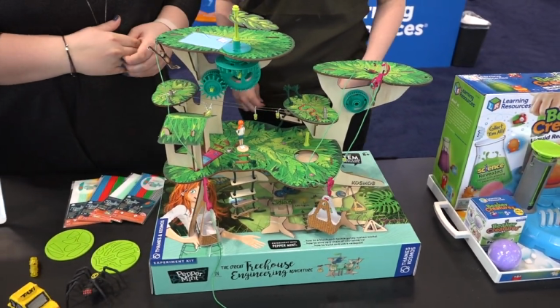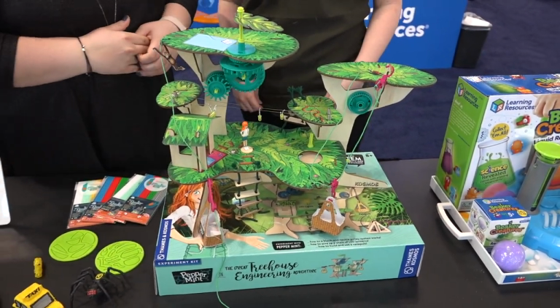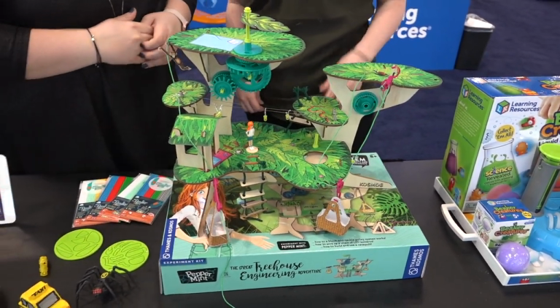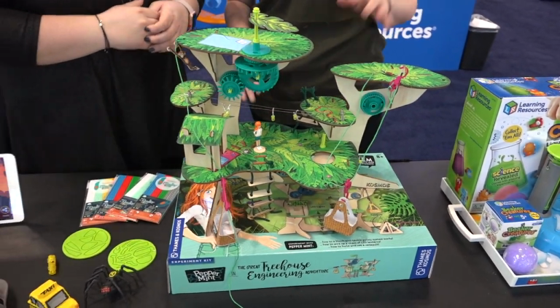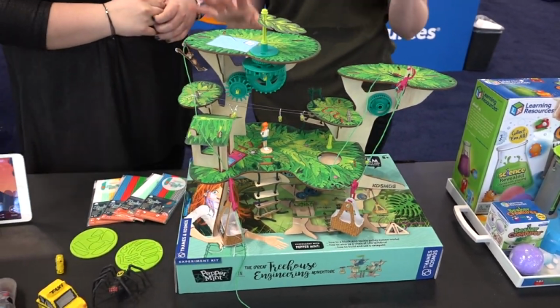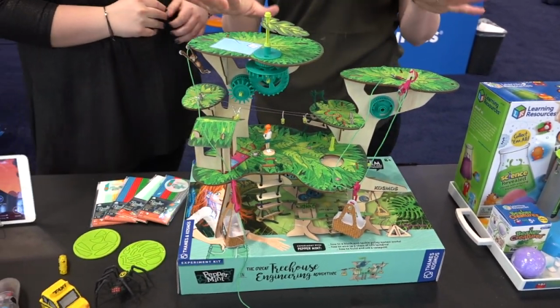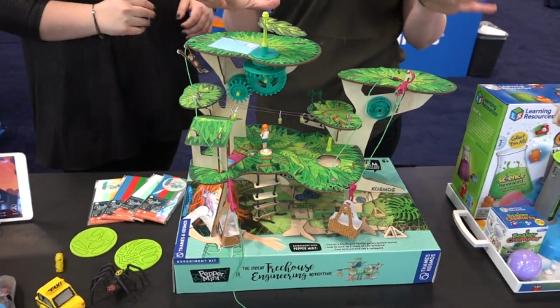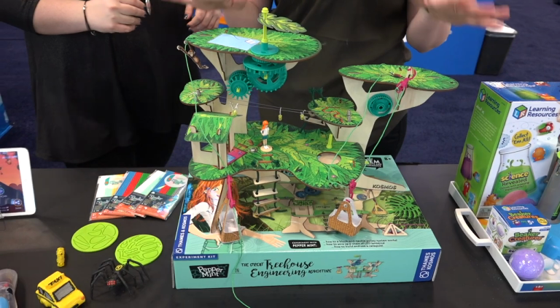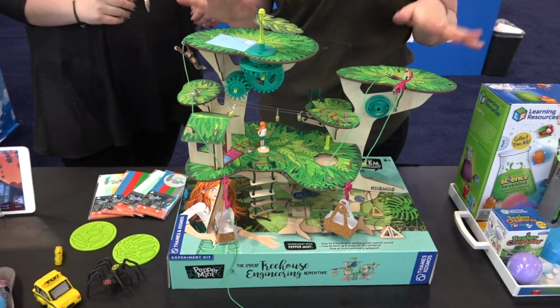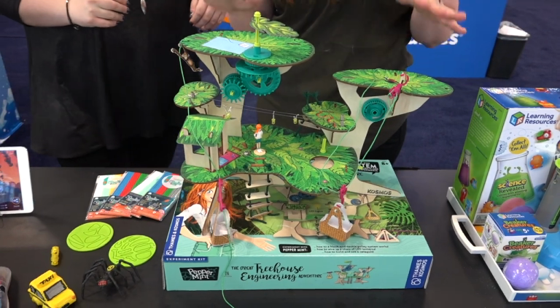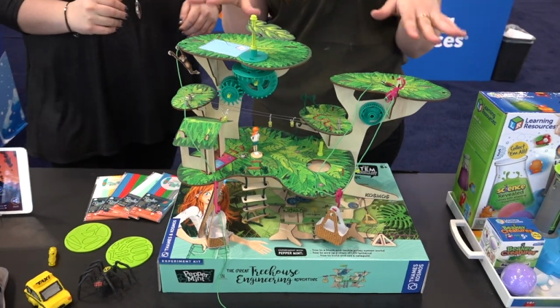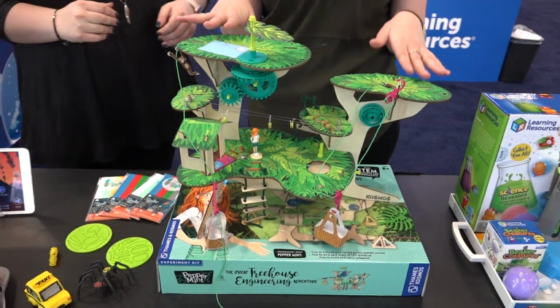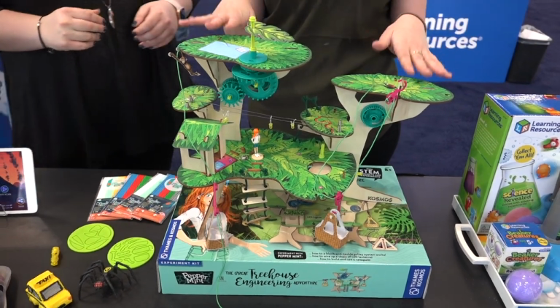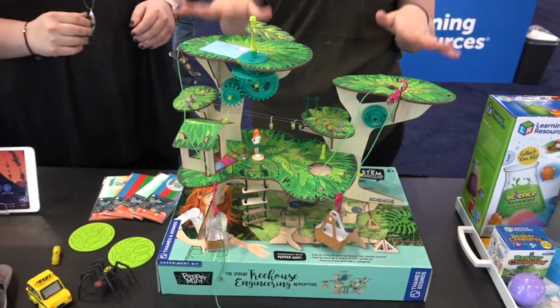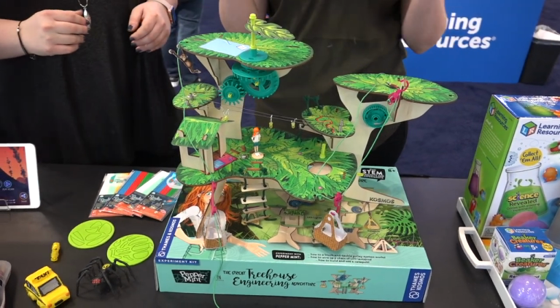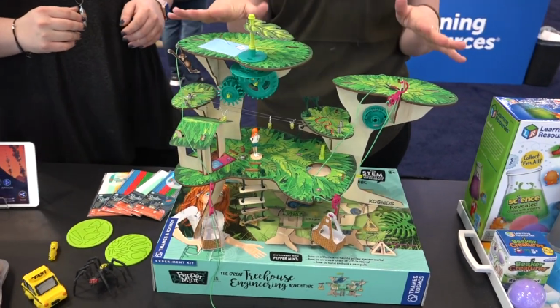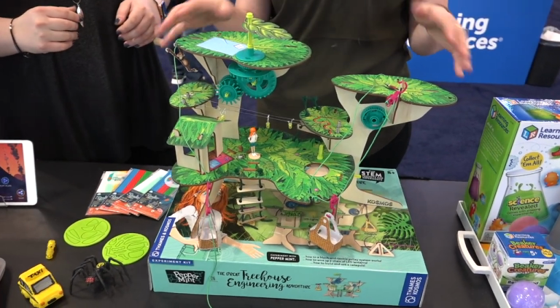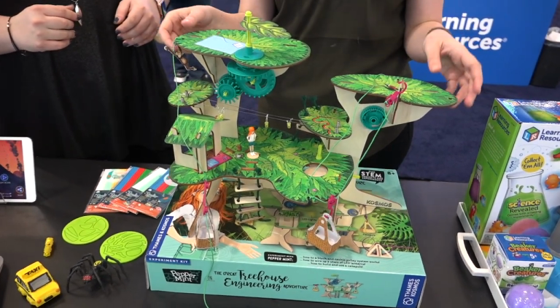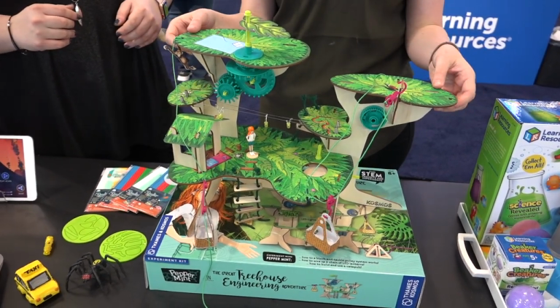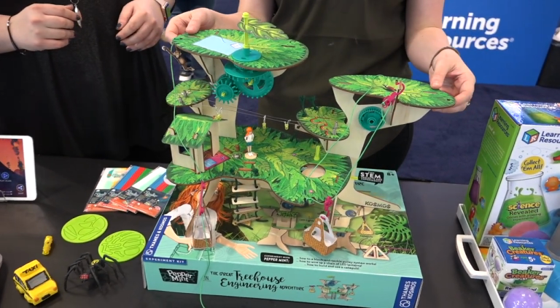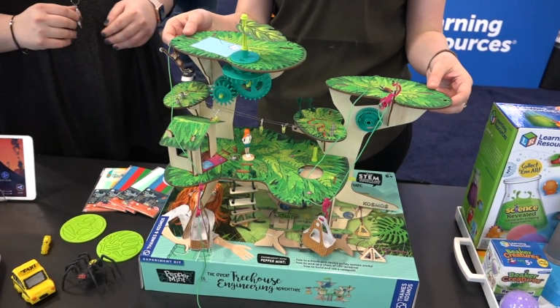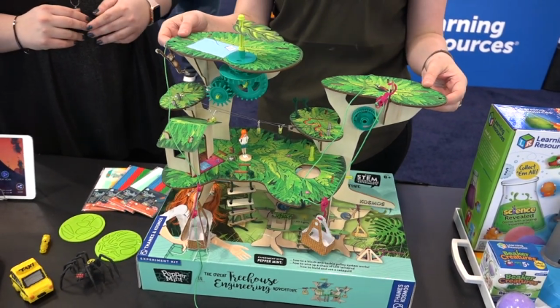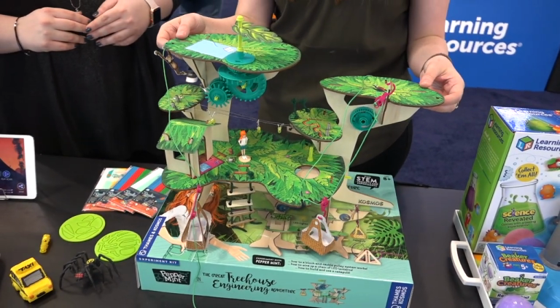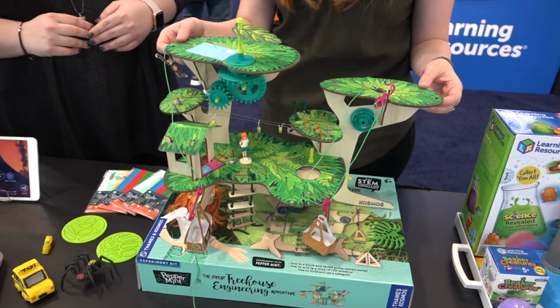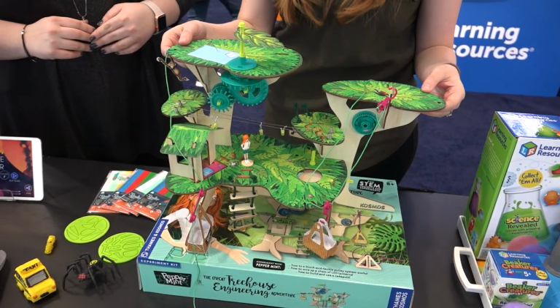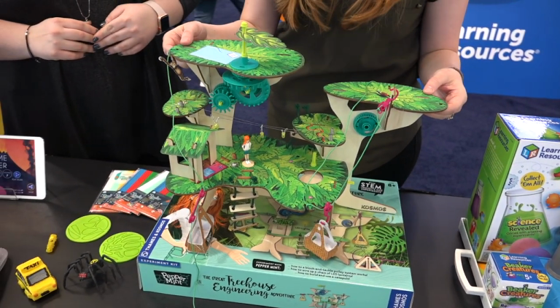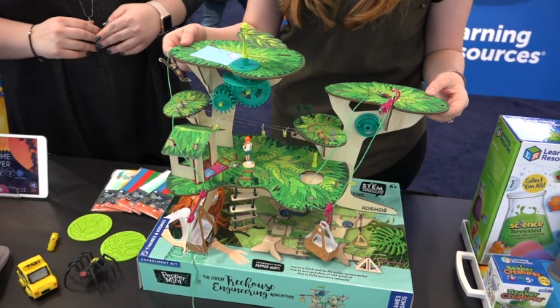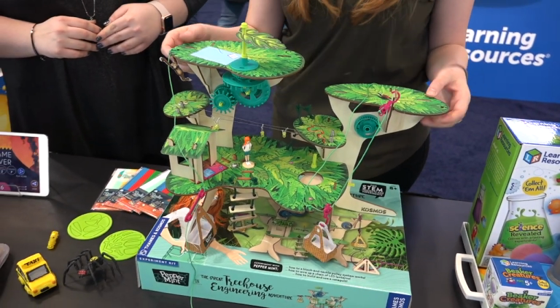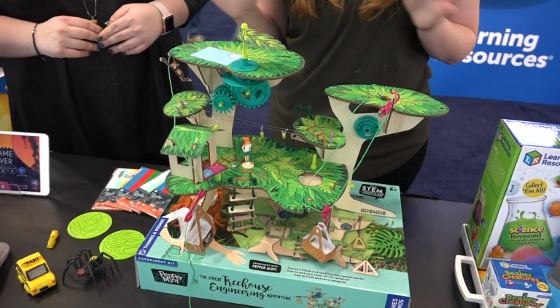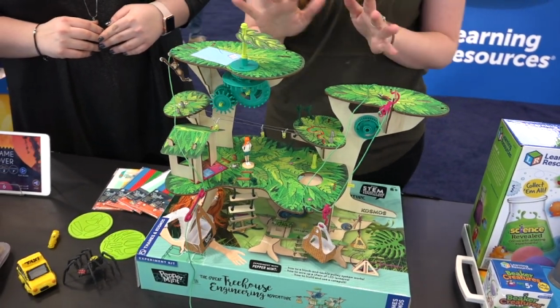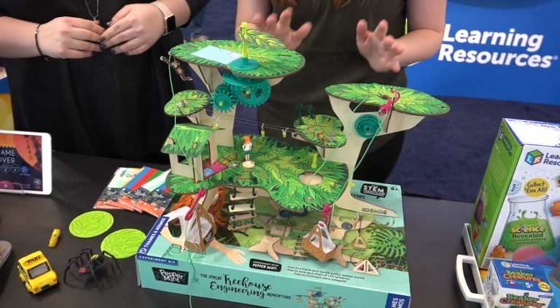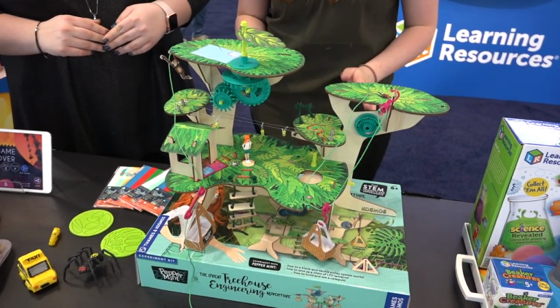The coolest part is kids are making this from scratch, so it turns into a very beautiful, fully functional play set.